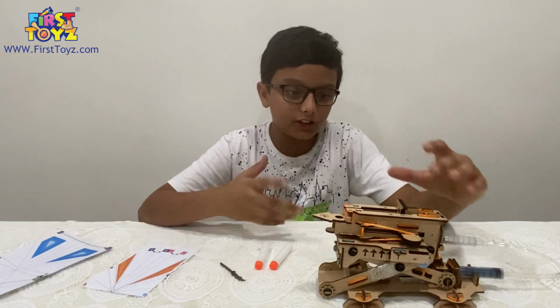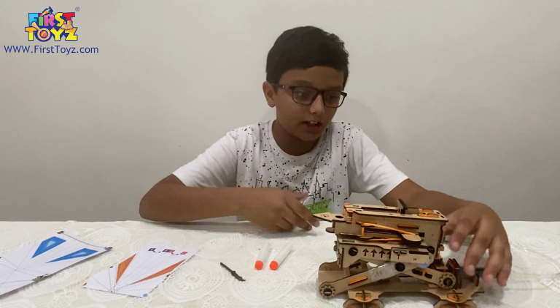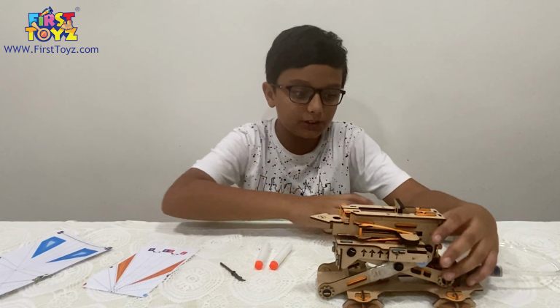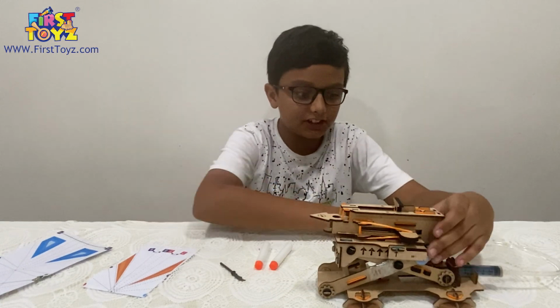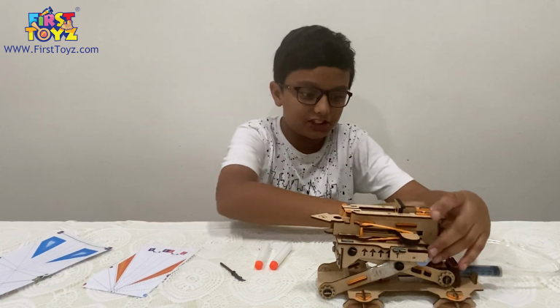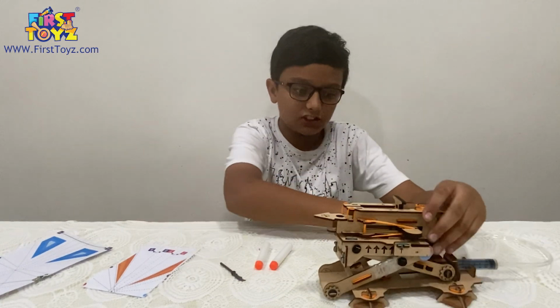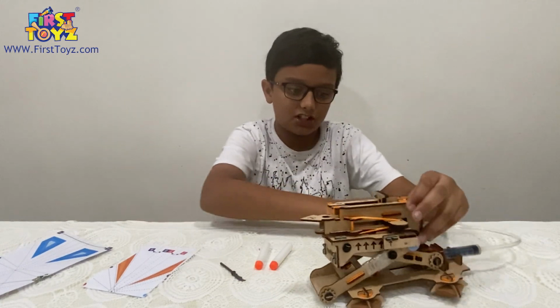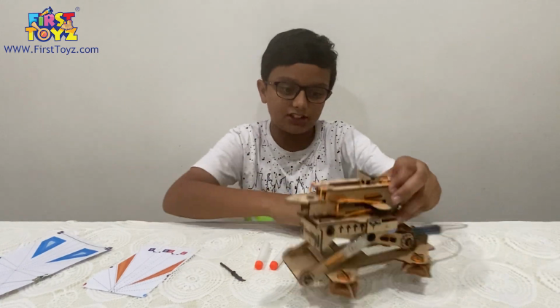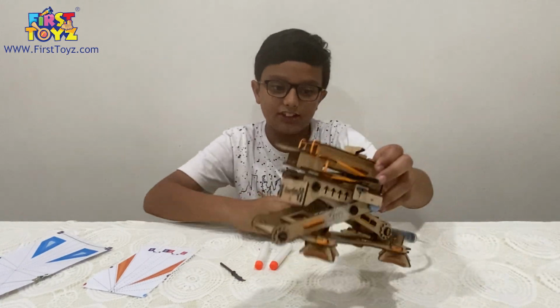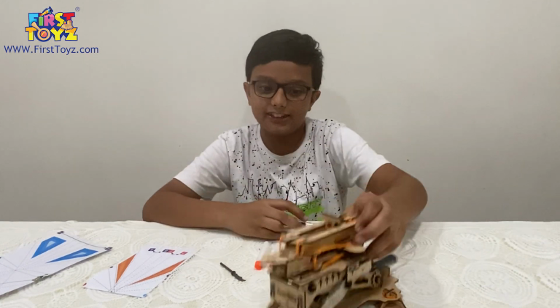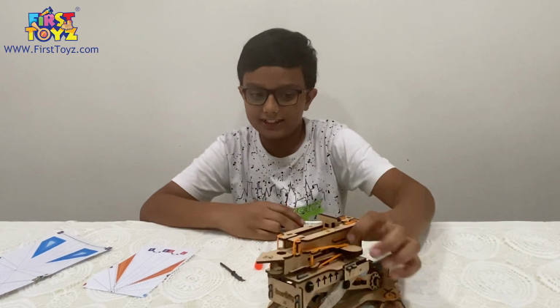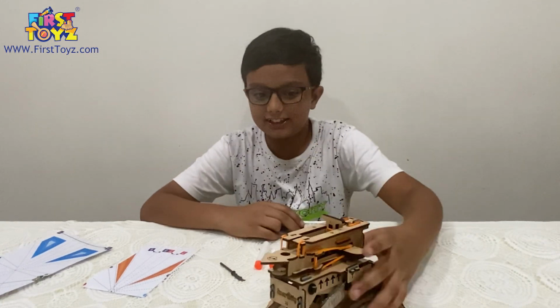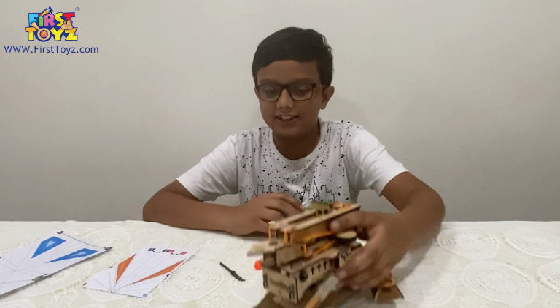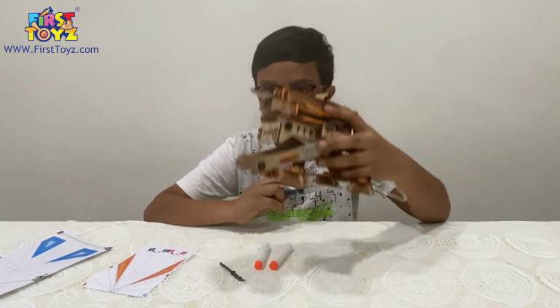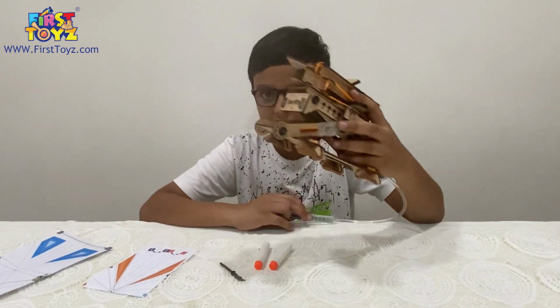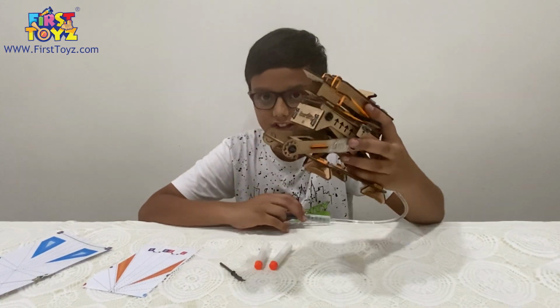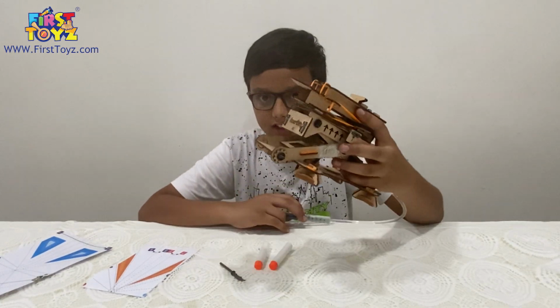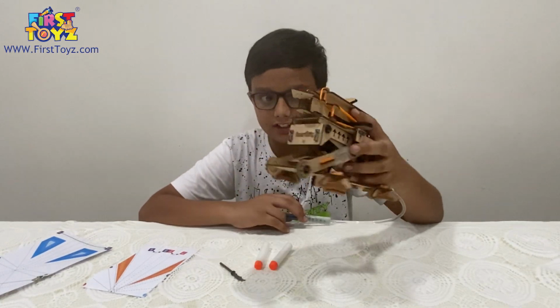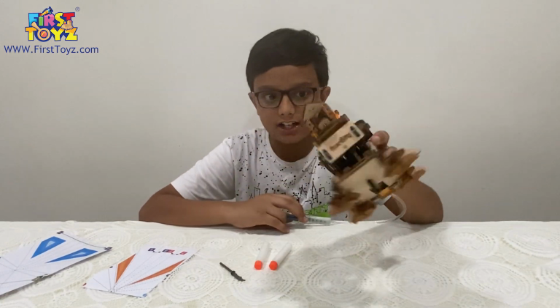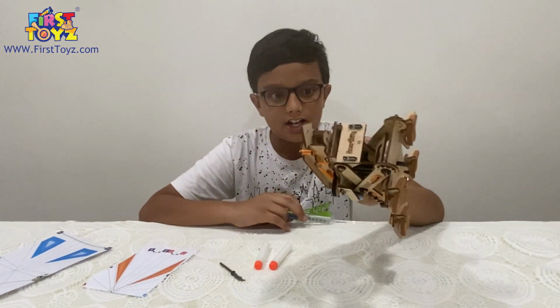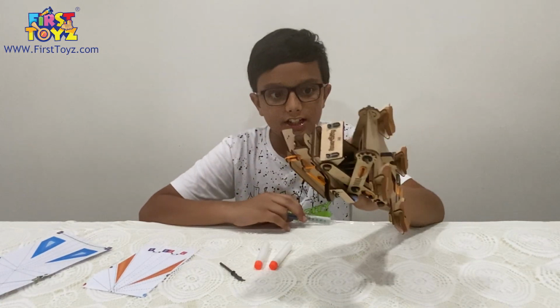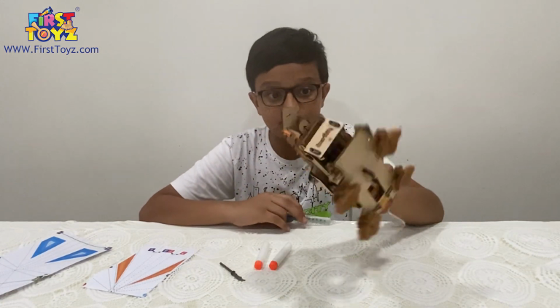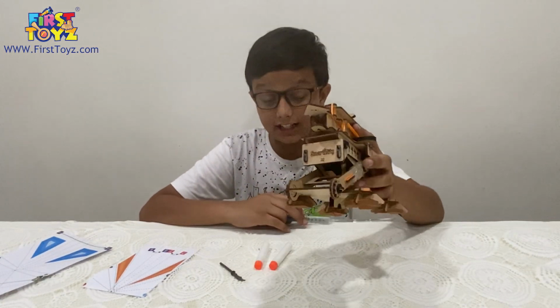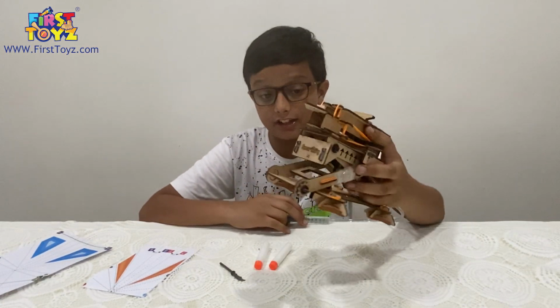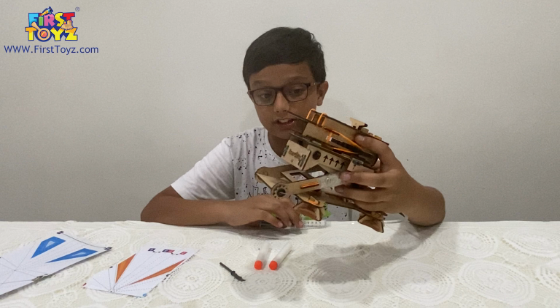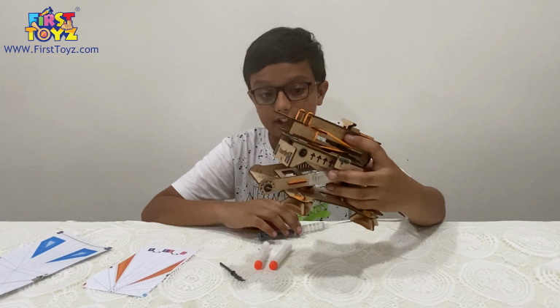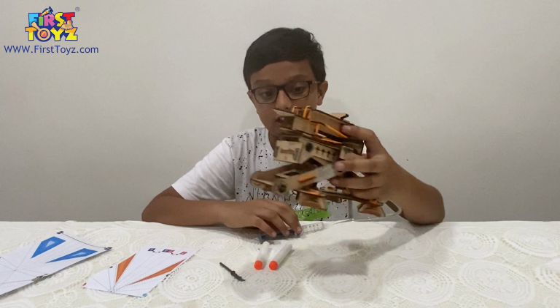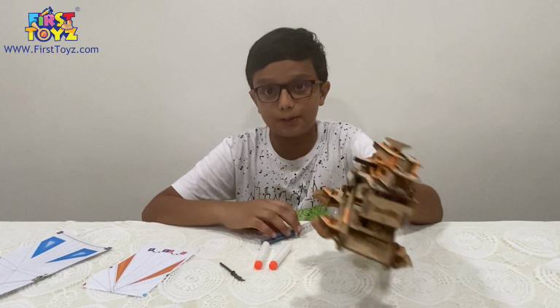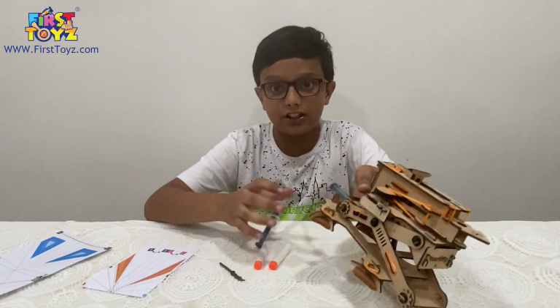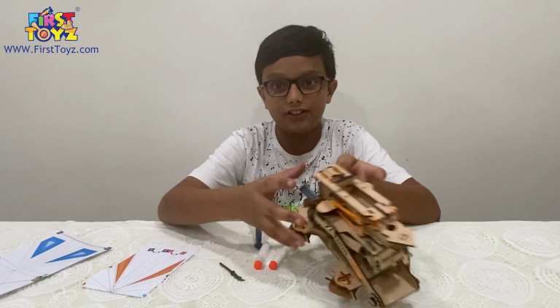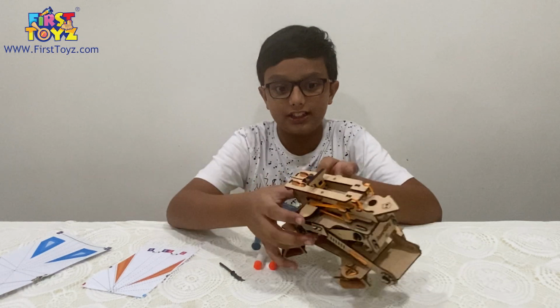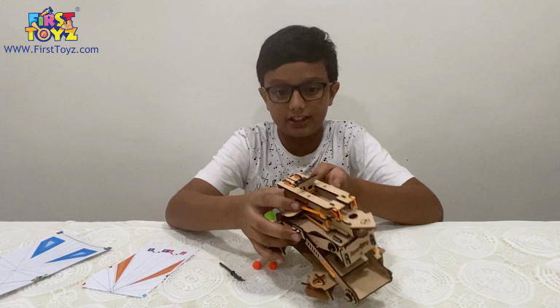We're done with the construction. This is the end result. It's another great Smartivity set.